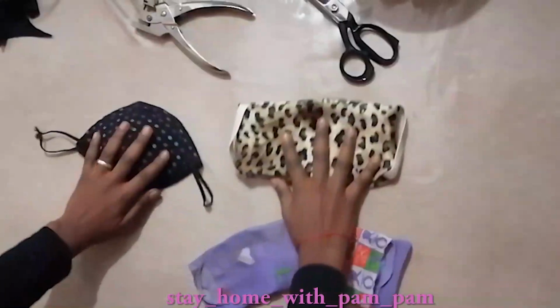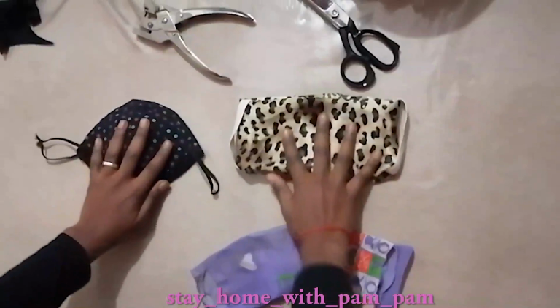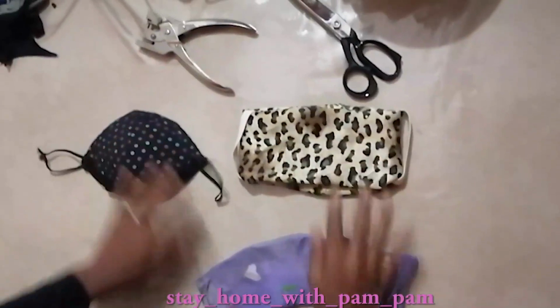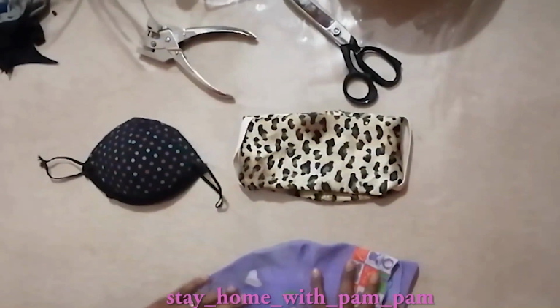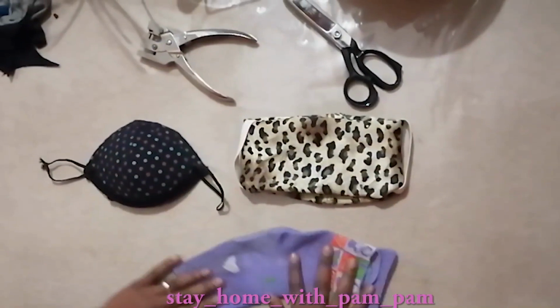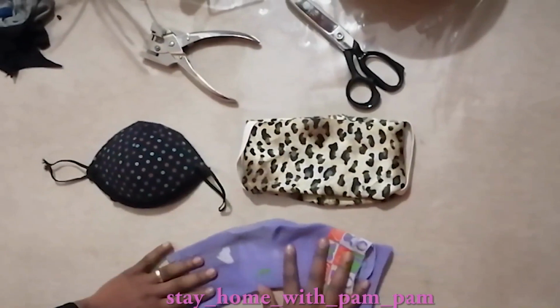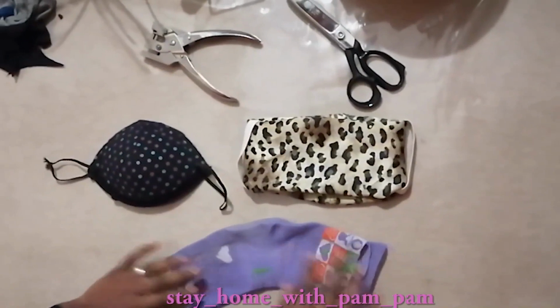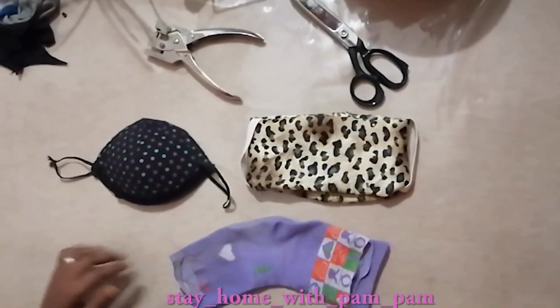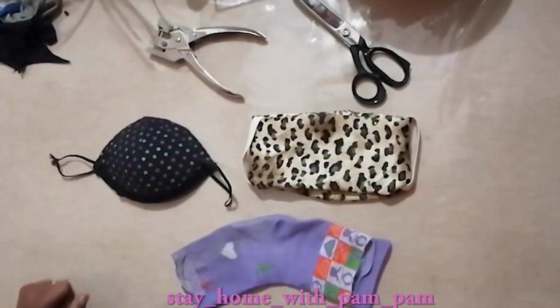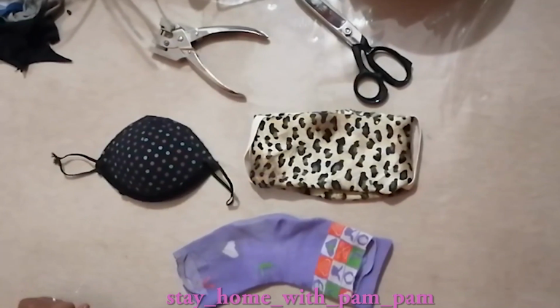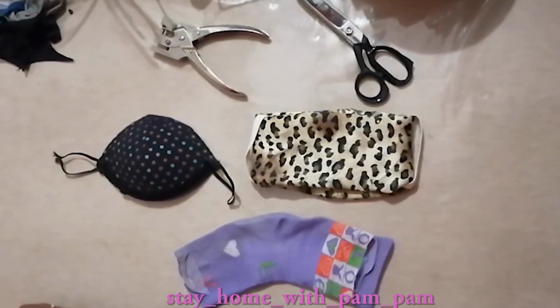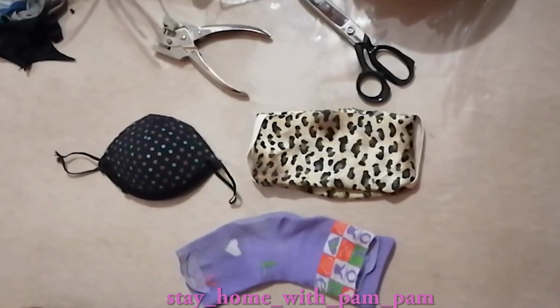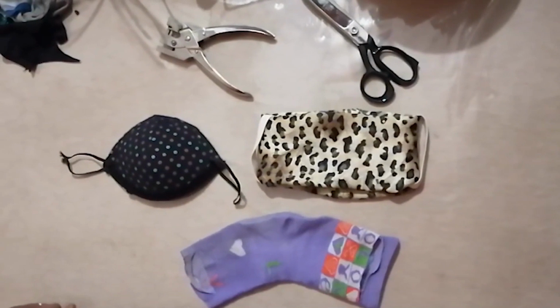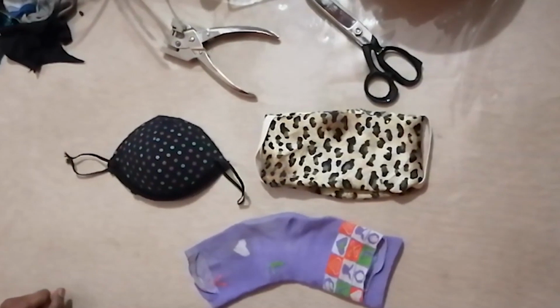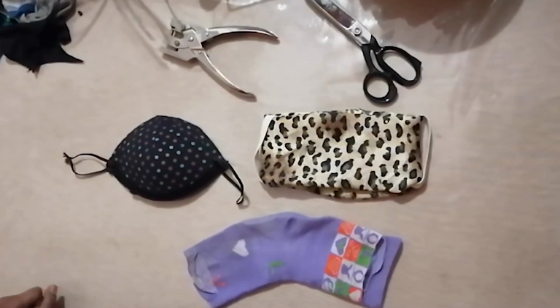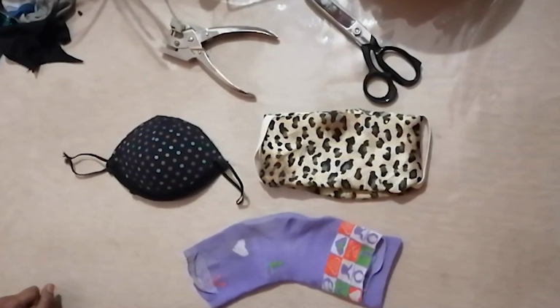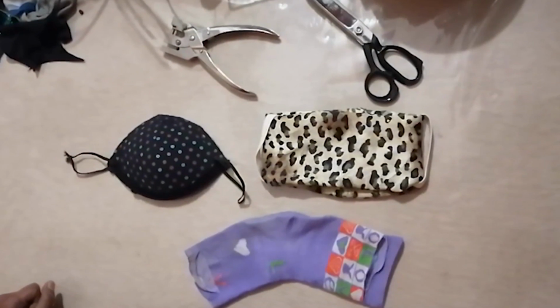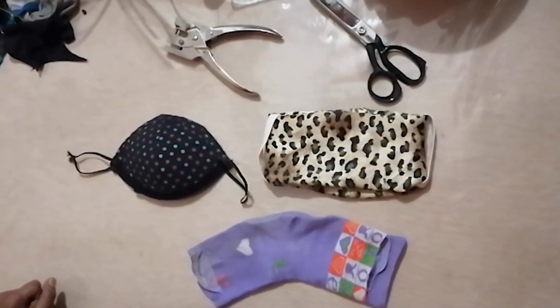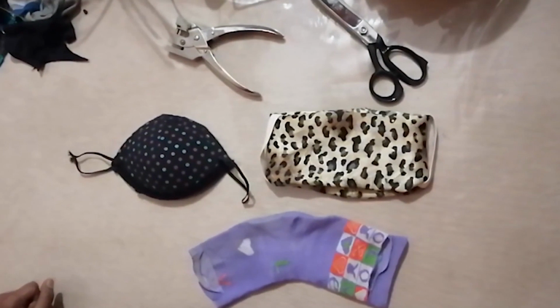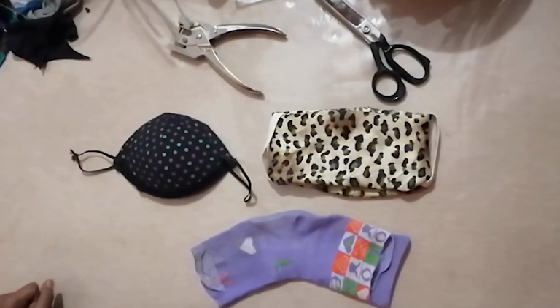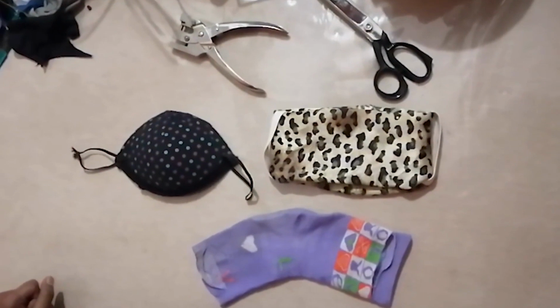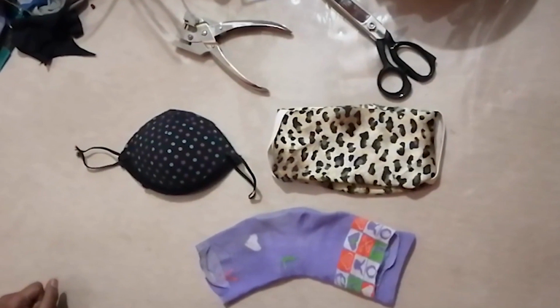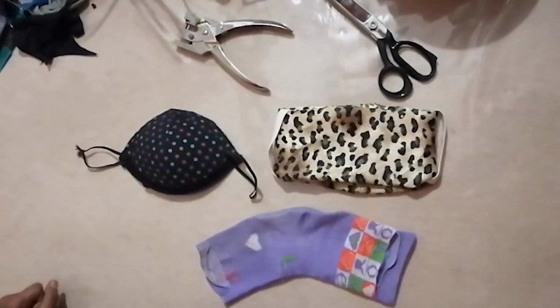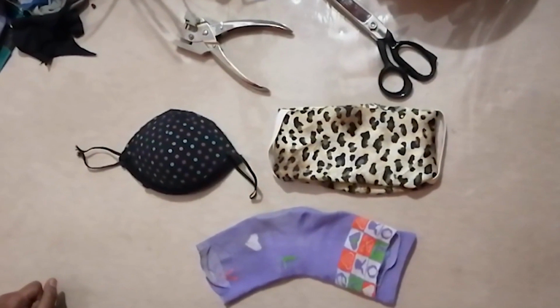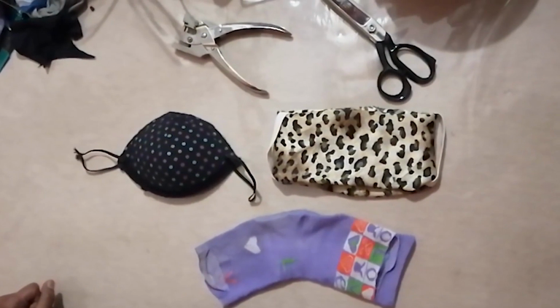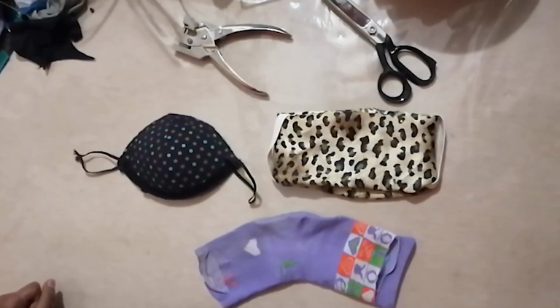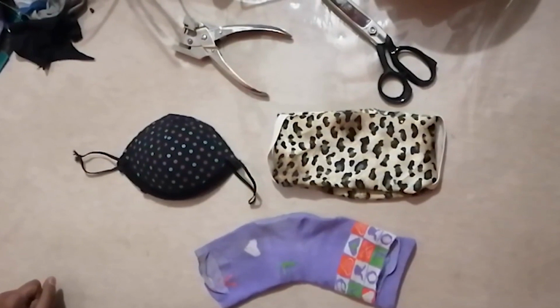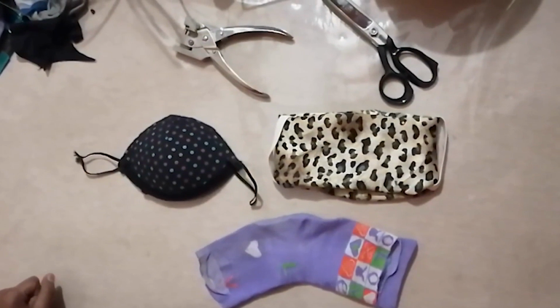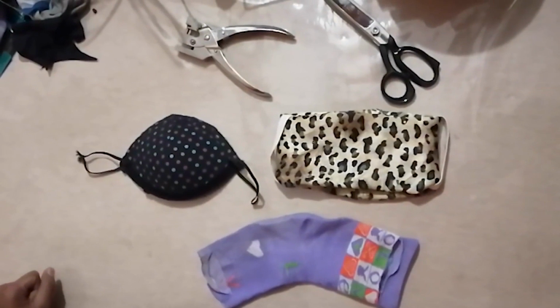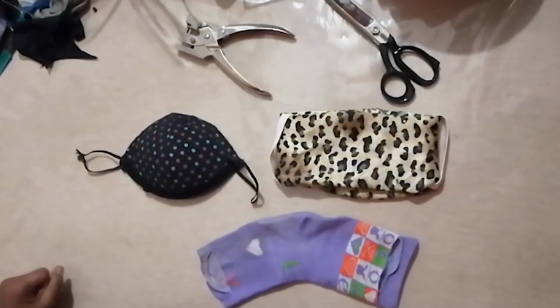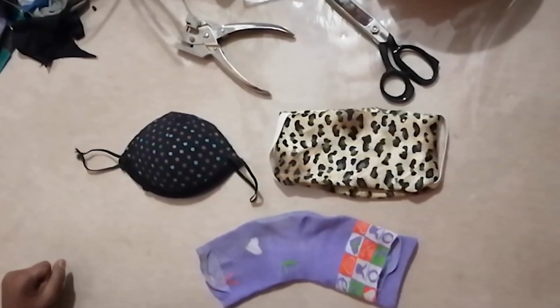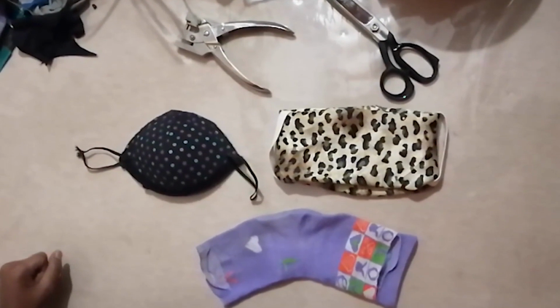So there's your three masks — easy to do and requires no sewing.